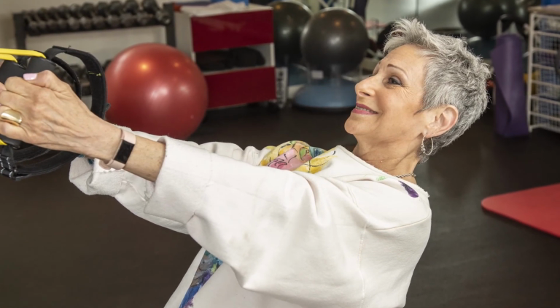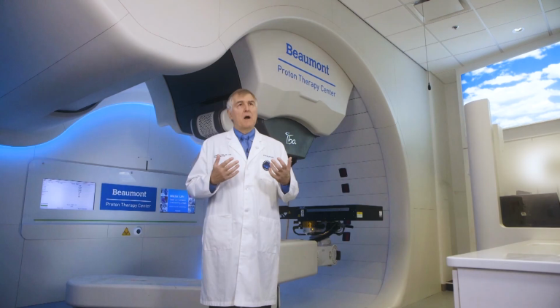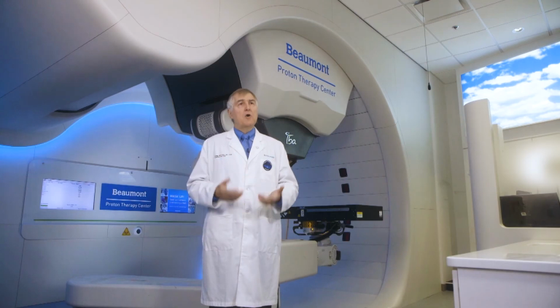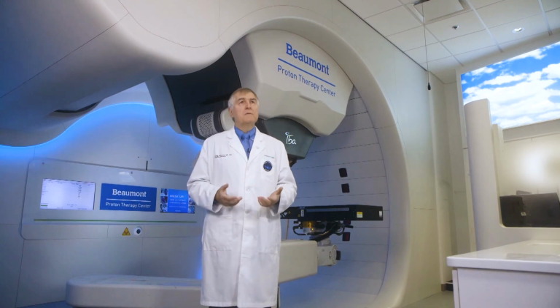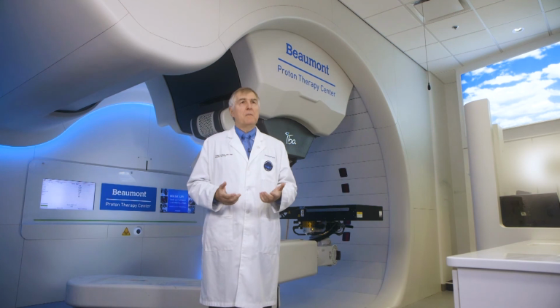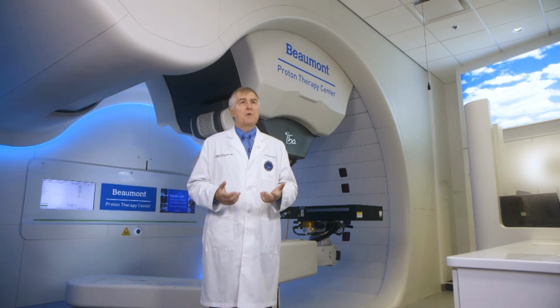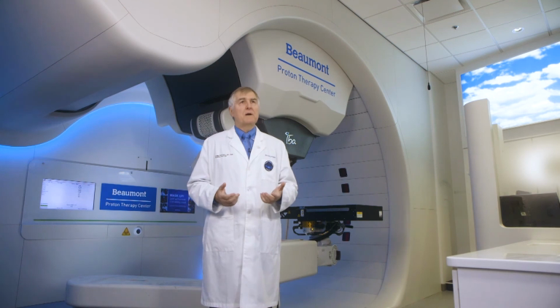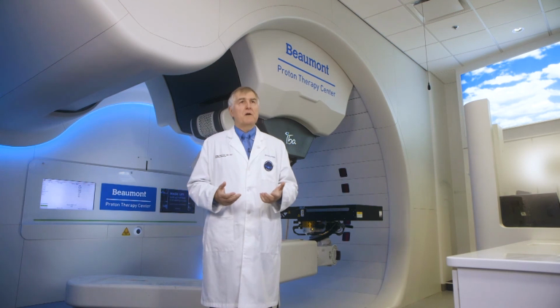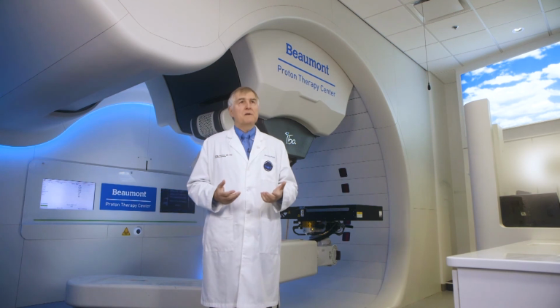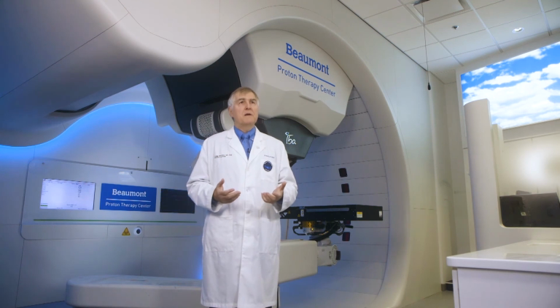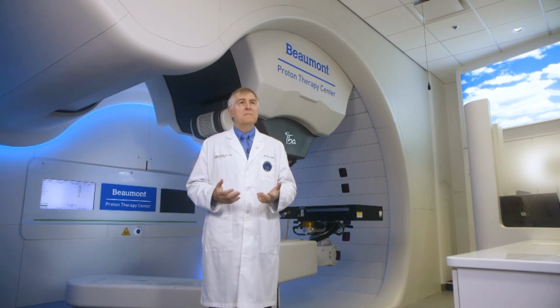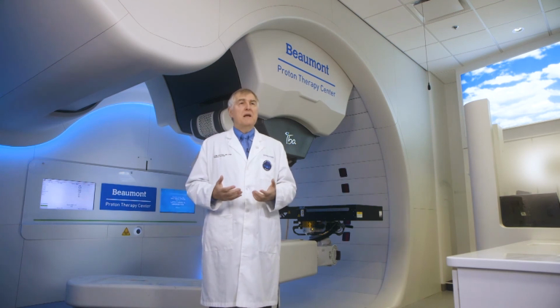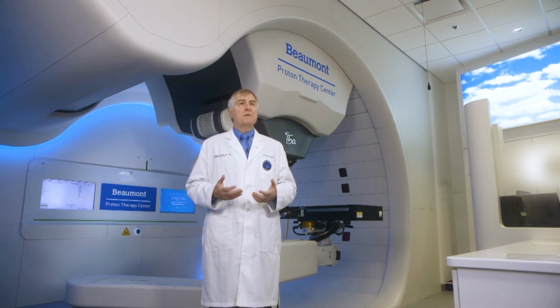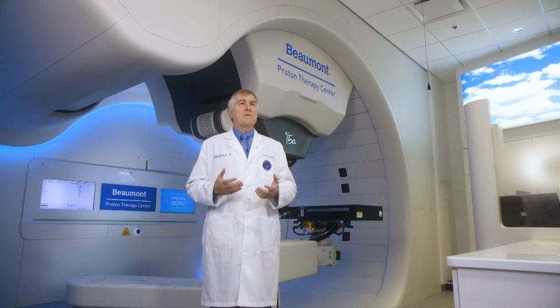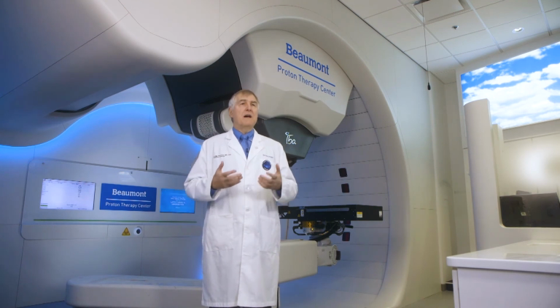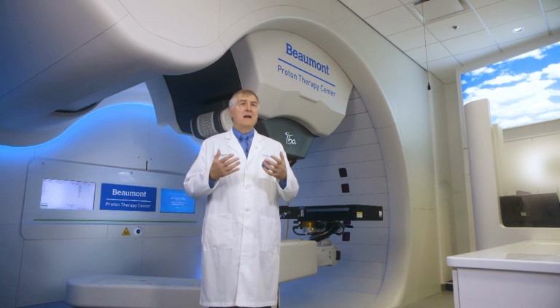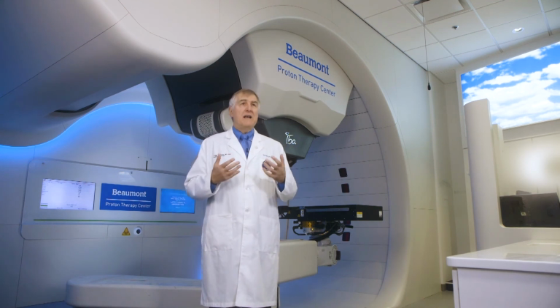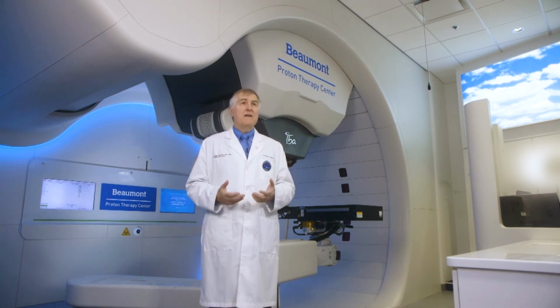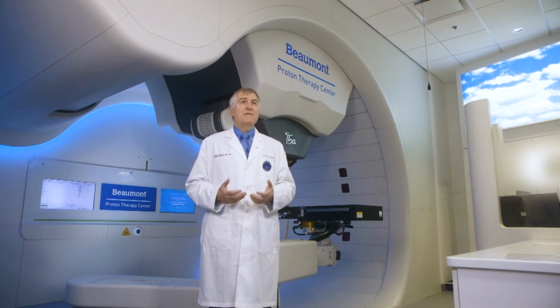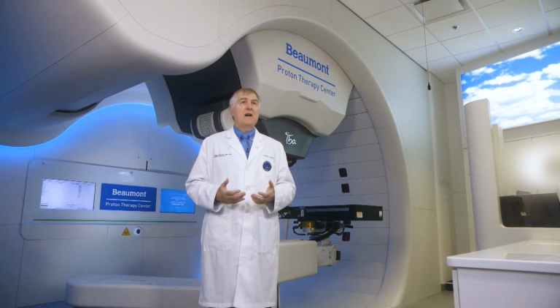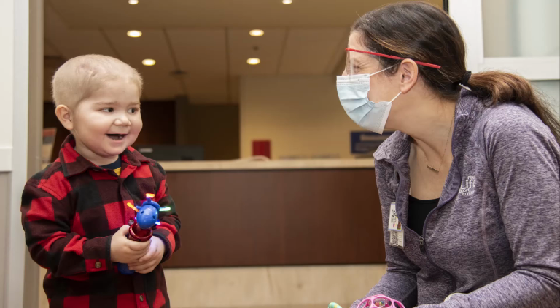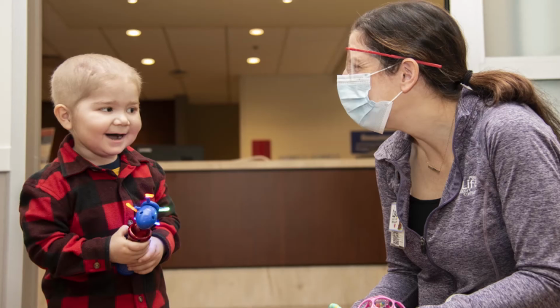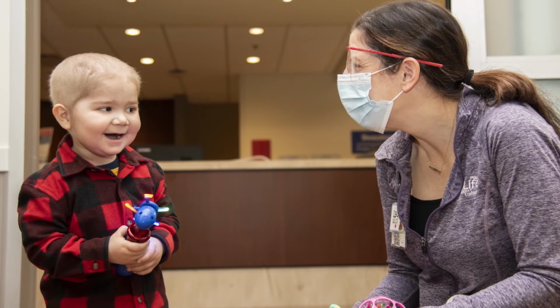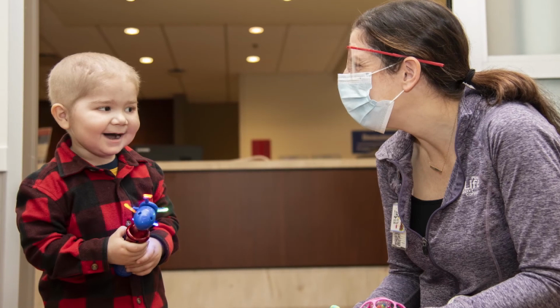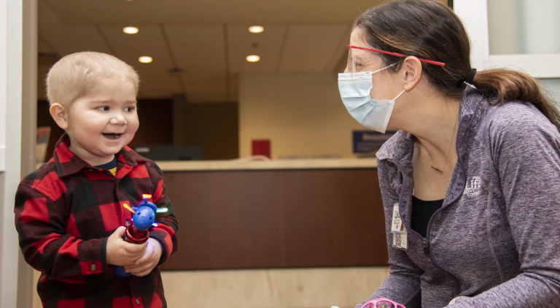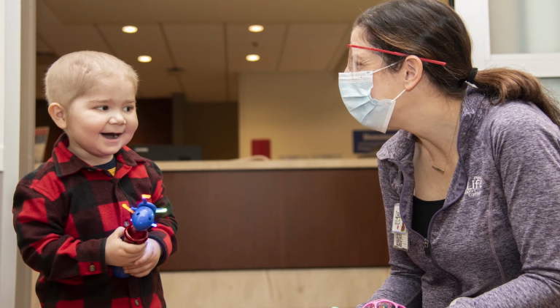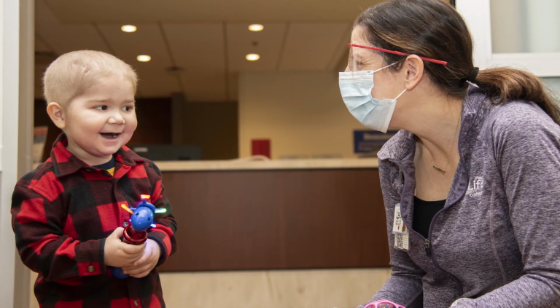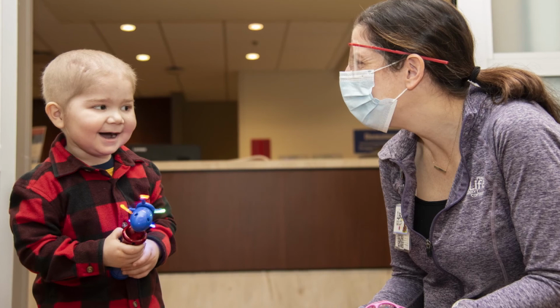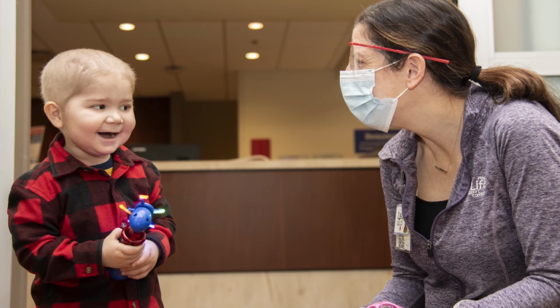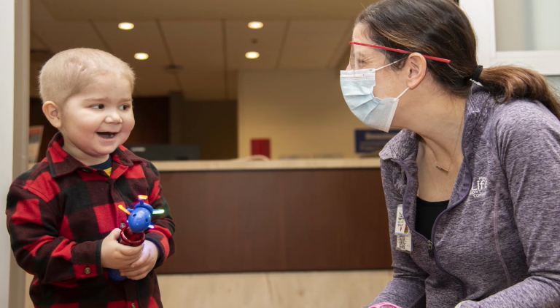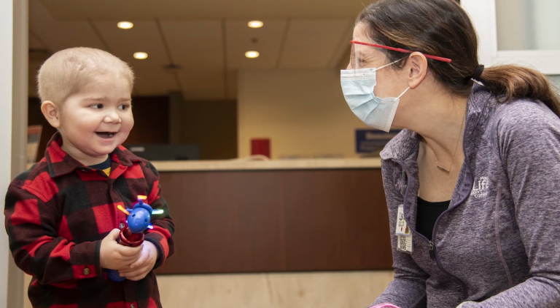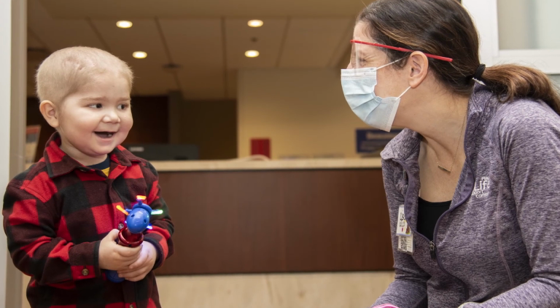Our goal at the Beaumont Proton Therapy Center is to provide innovative care every day and for decades to come.